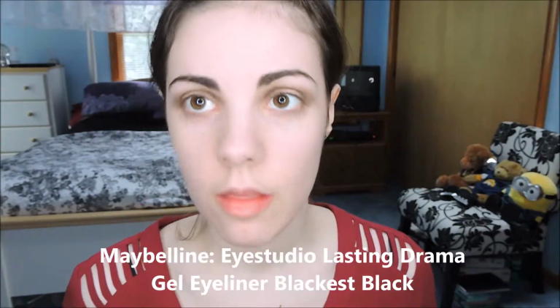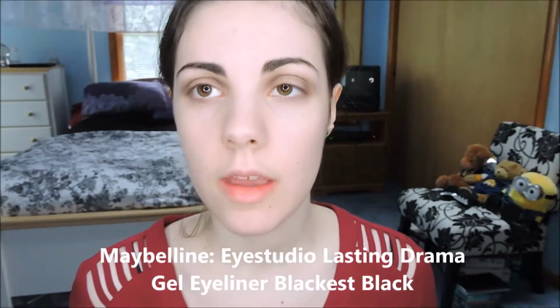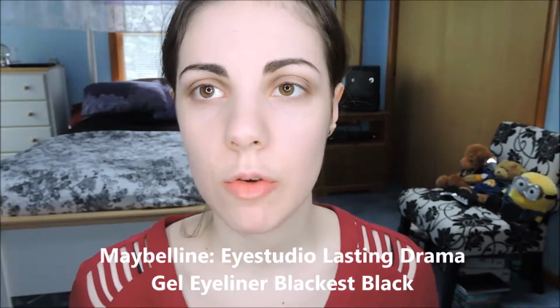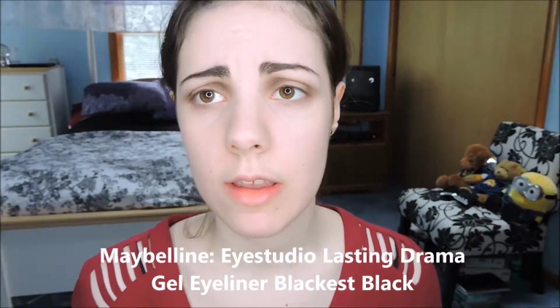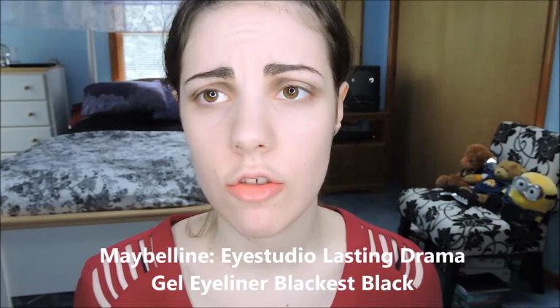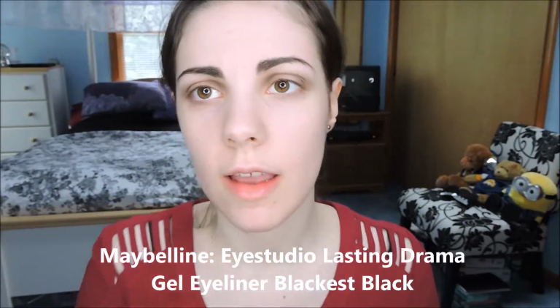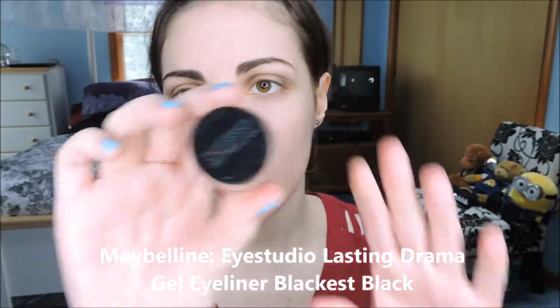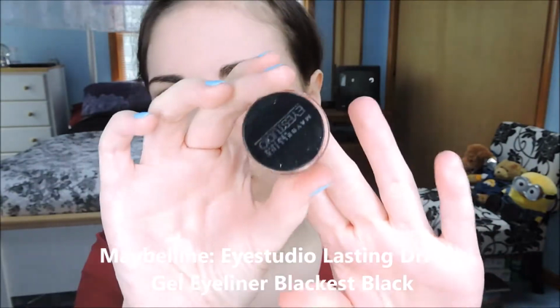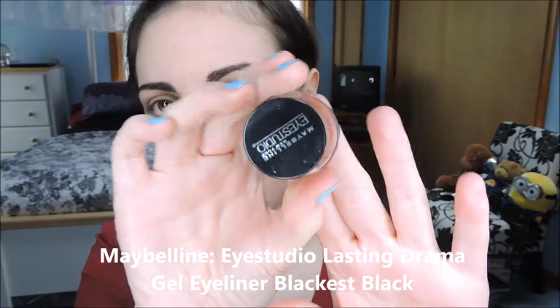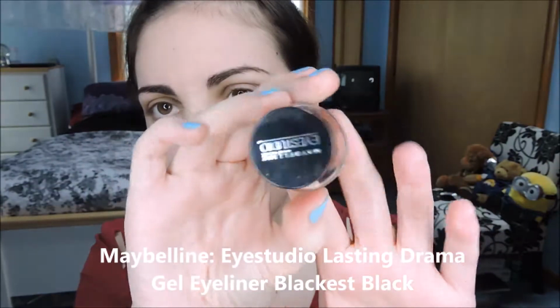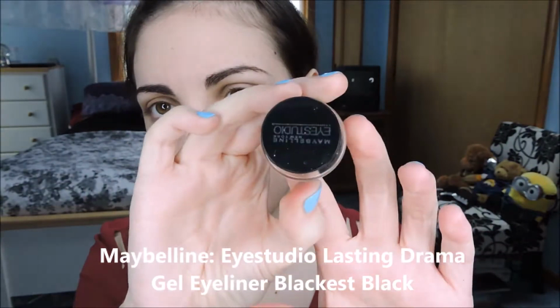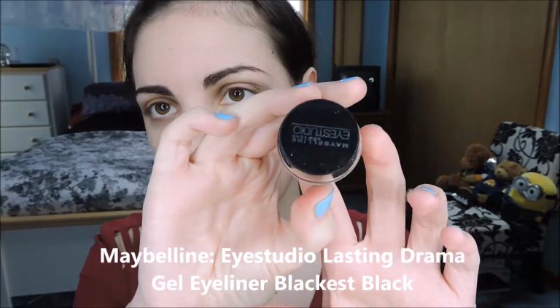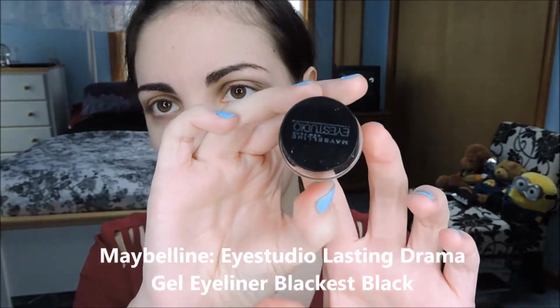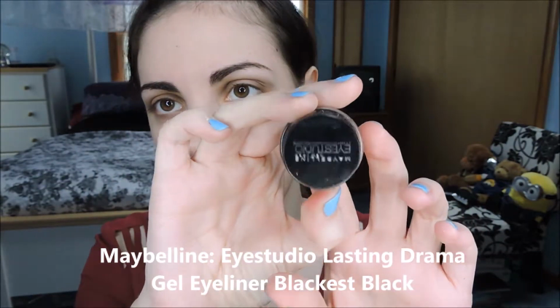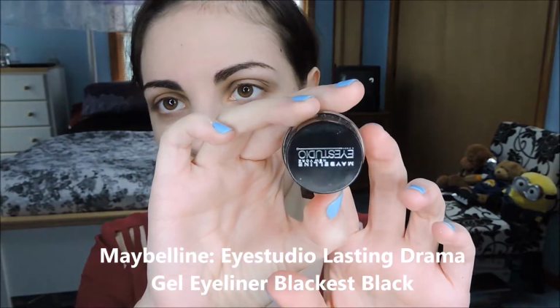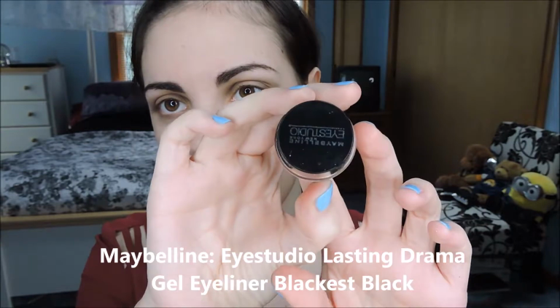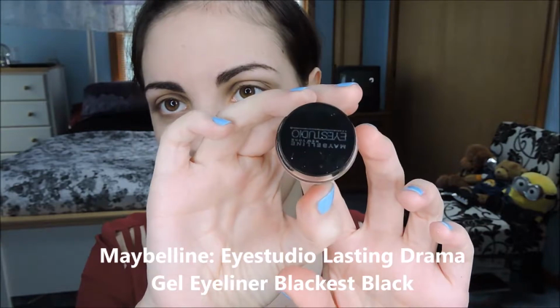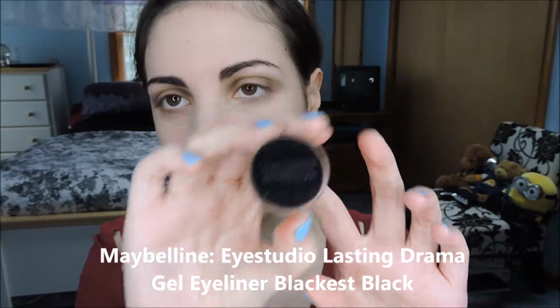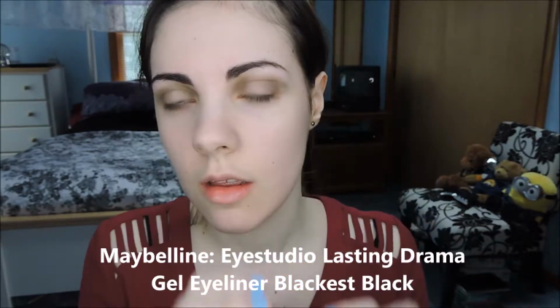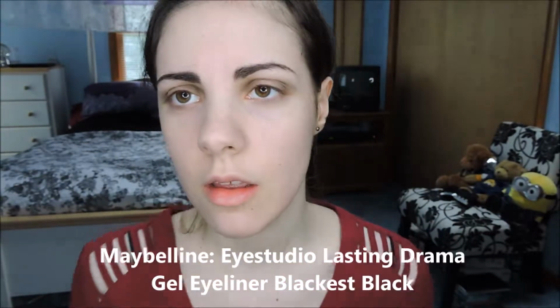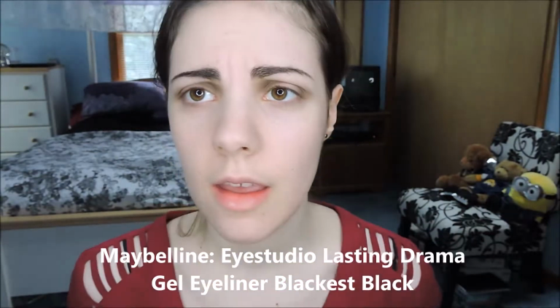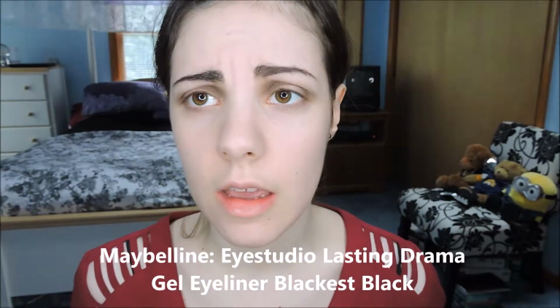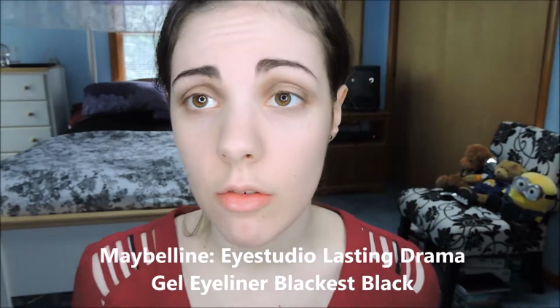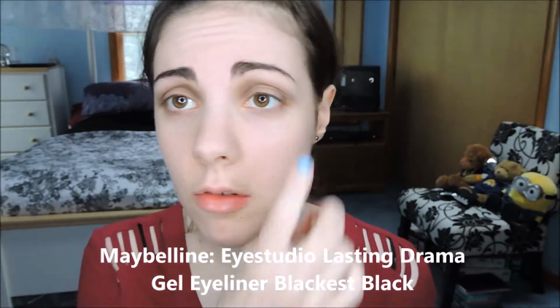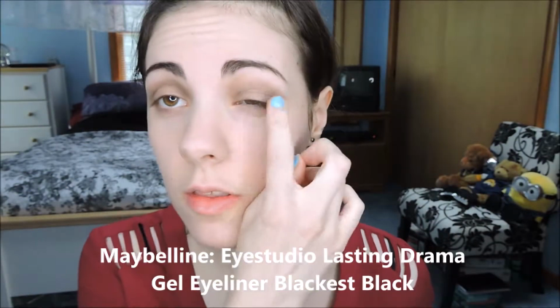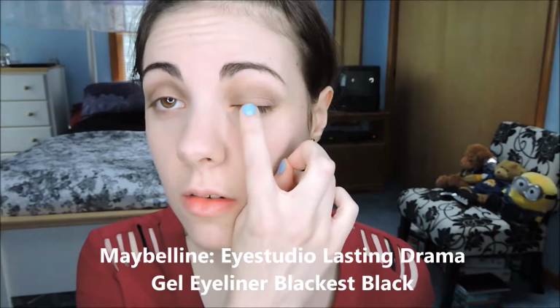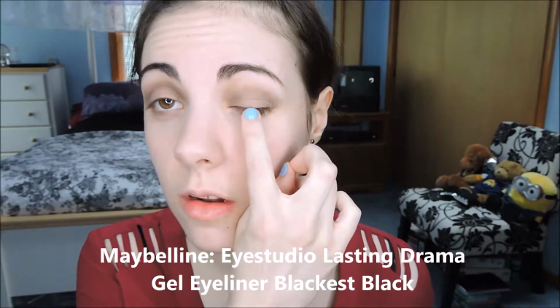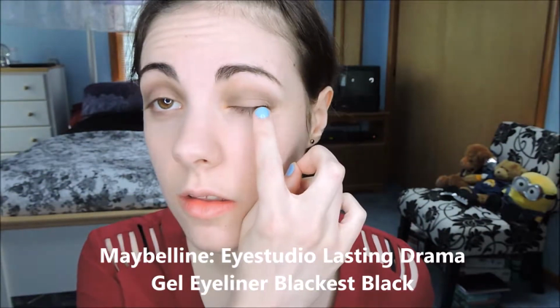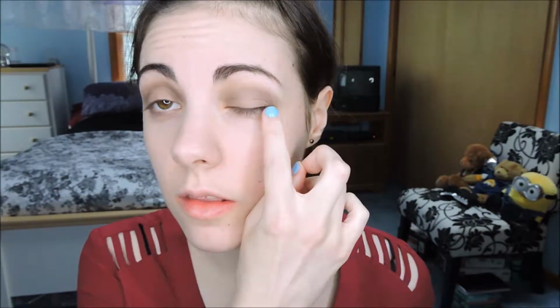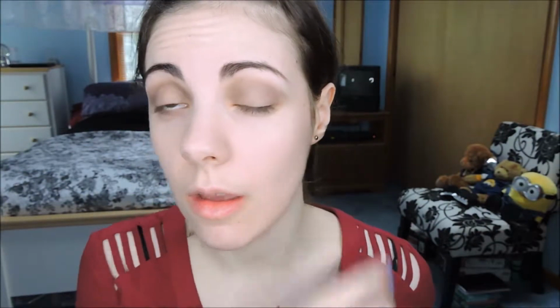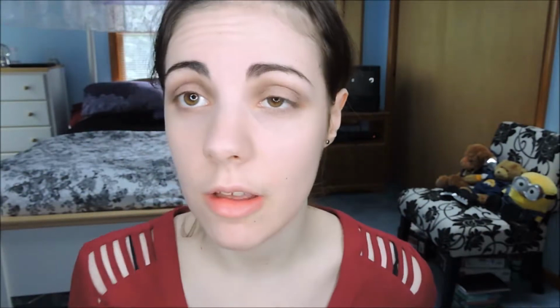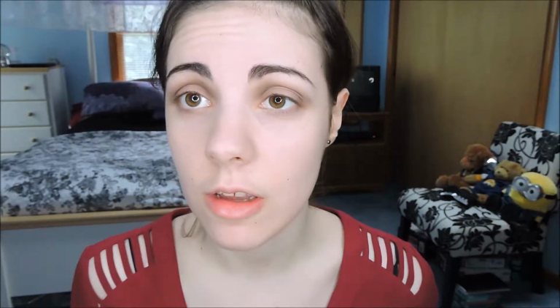Then I'm going to take a gel liner — this one's from Maybelline — and gently run that along the top lash line.